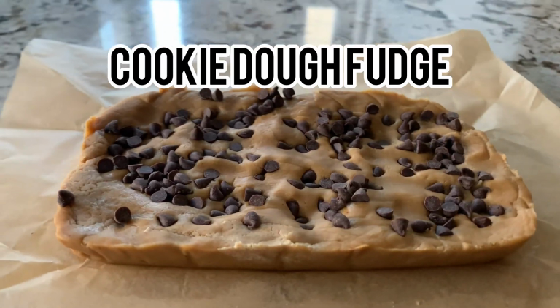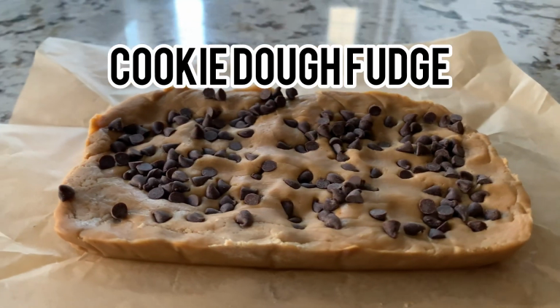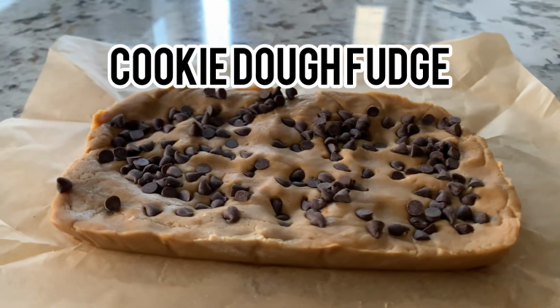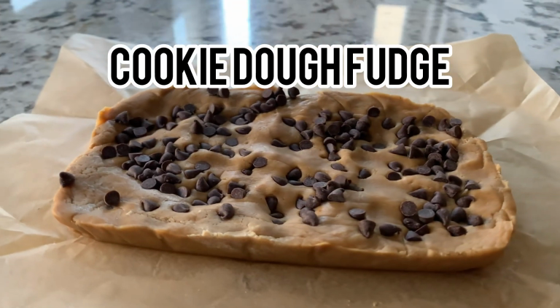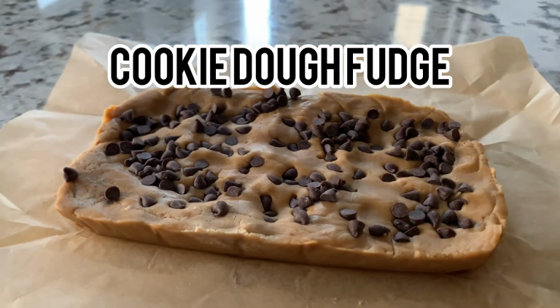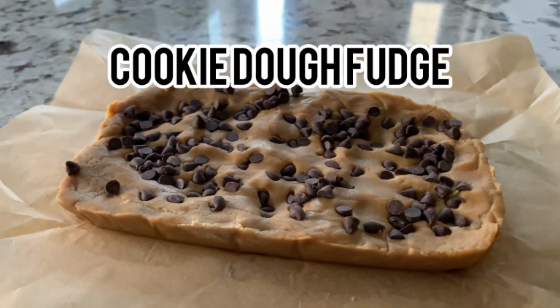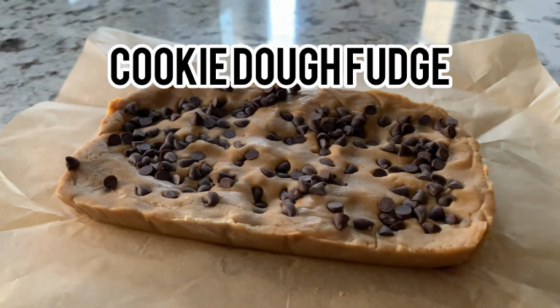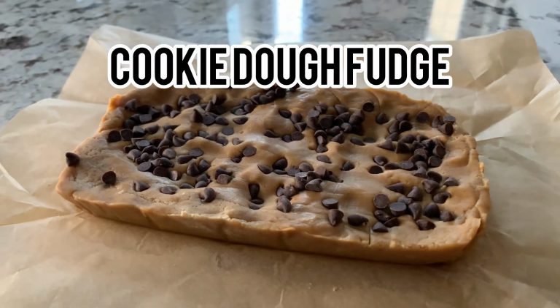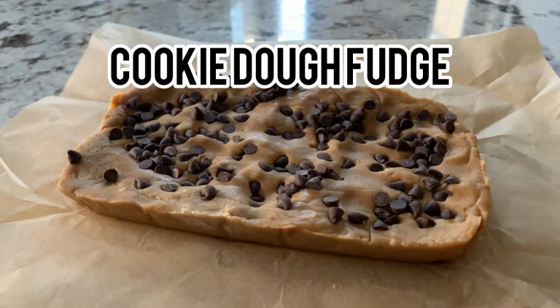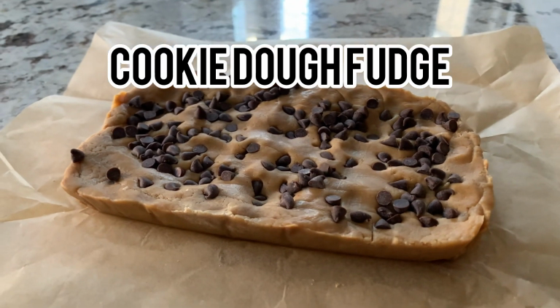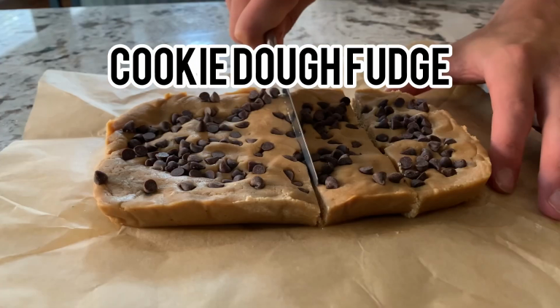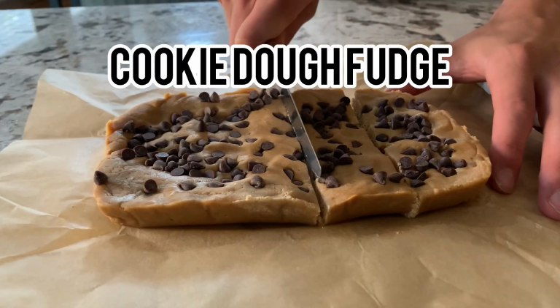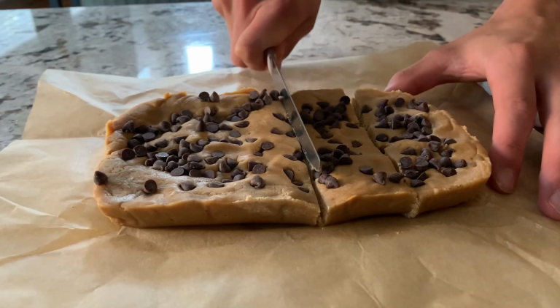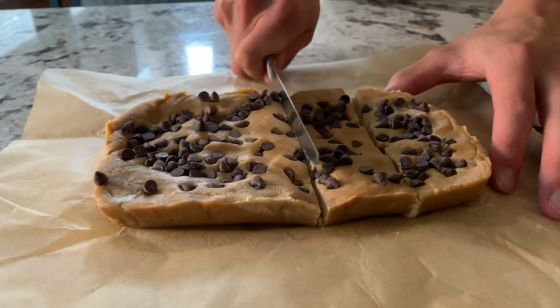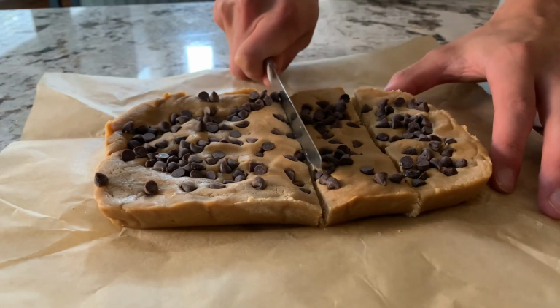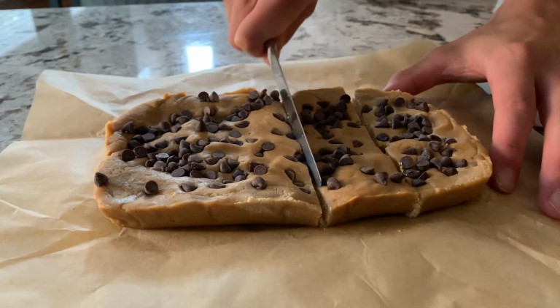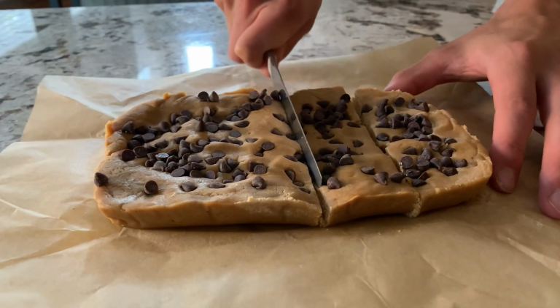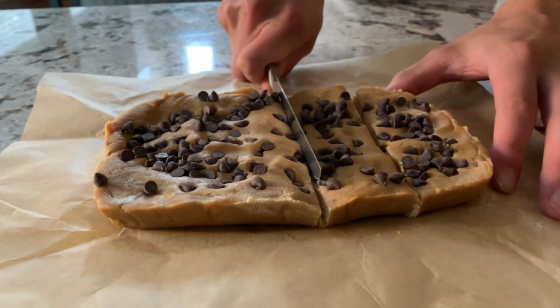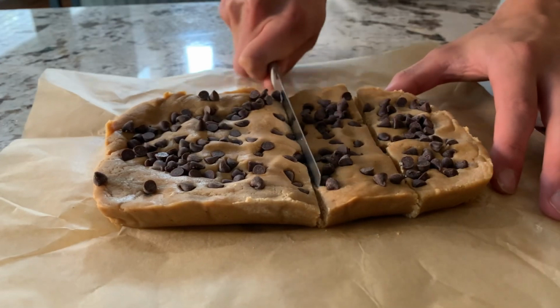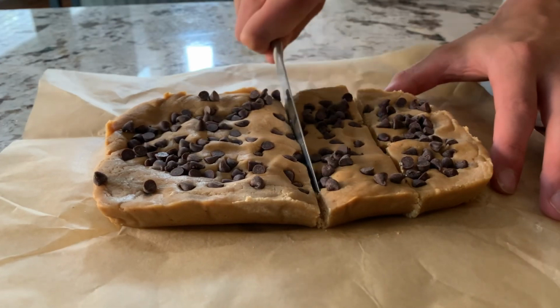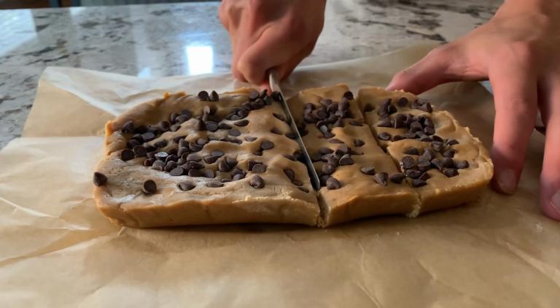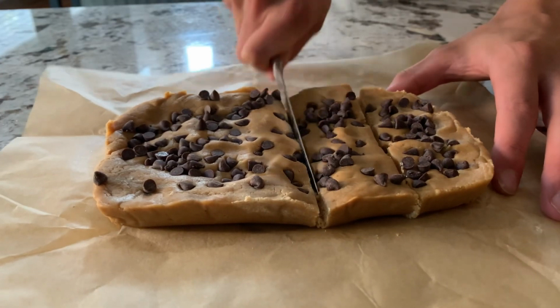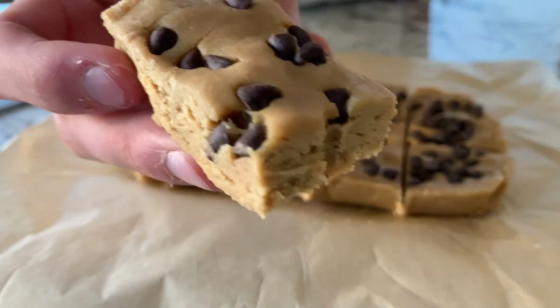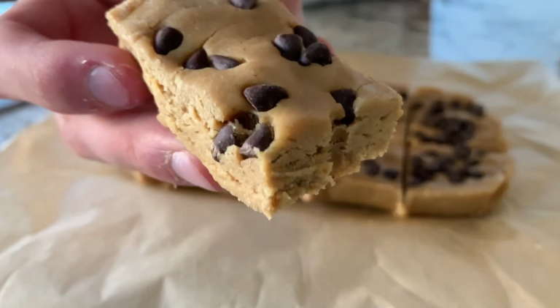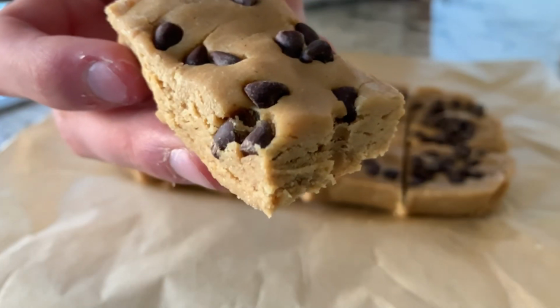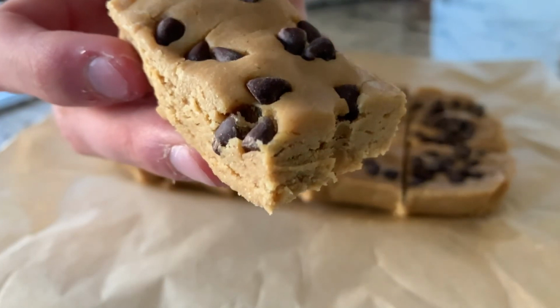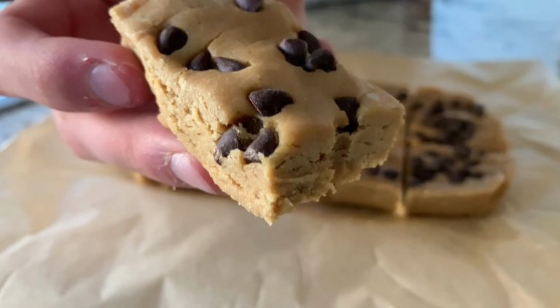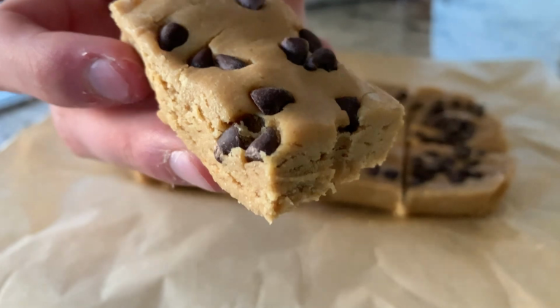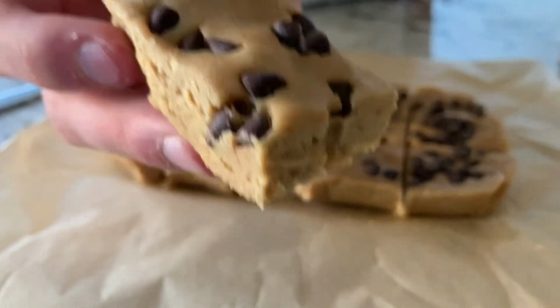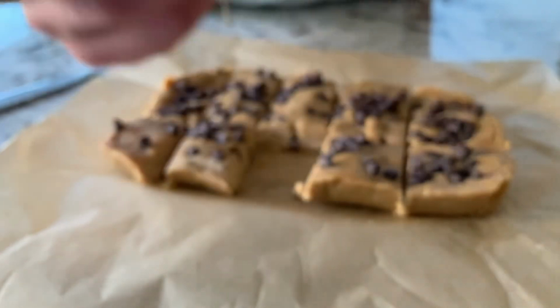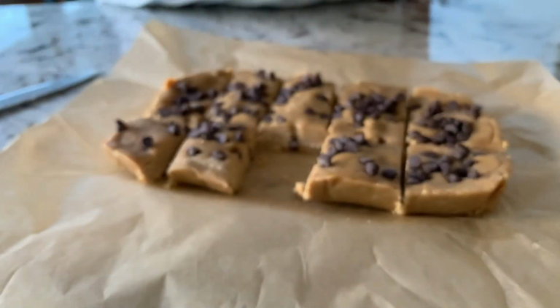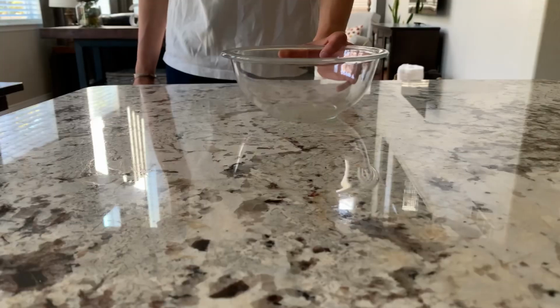Here's how I make cookie dough fudge. I've been super excited to make this video because this is honestly one of my favorite things to make.